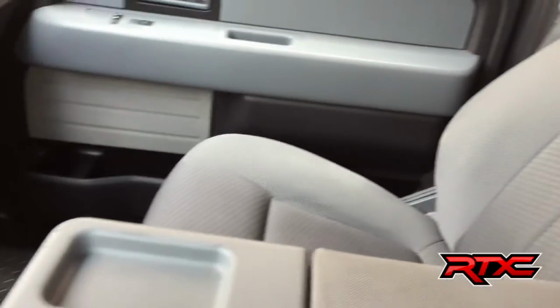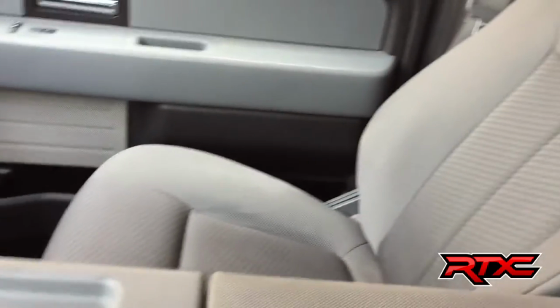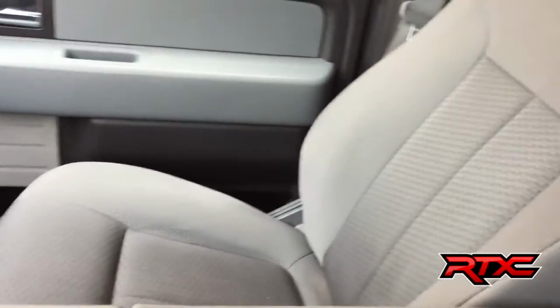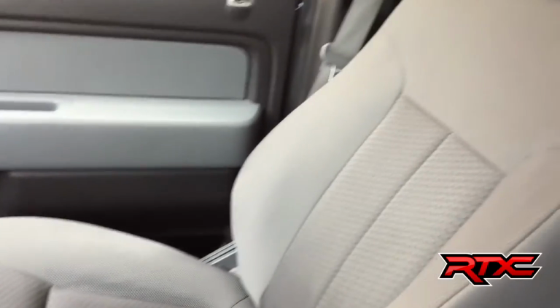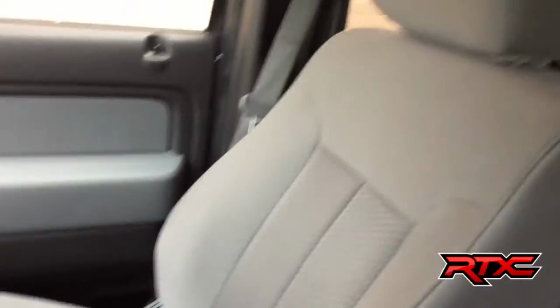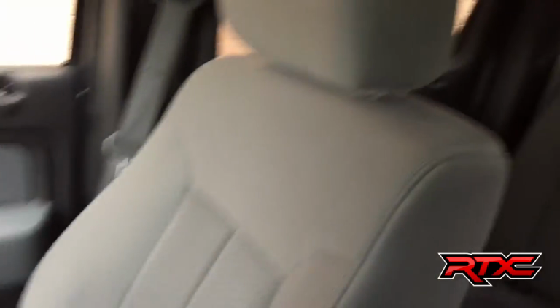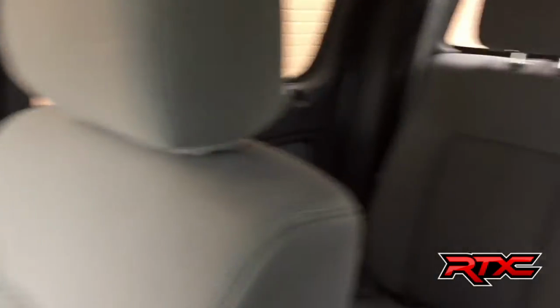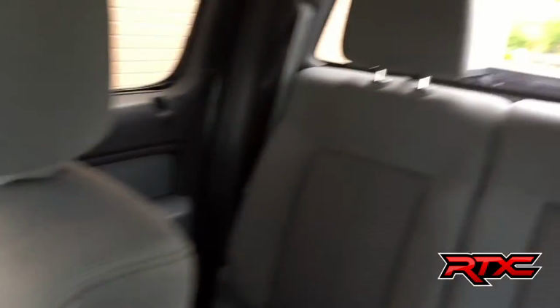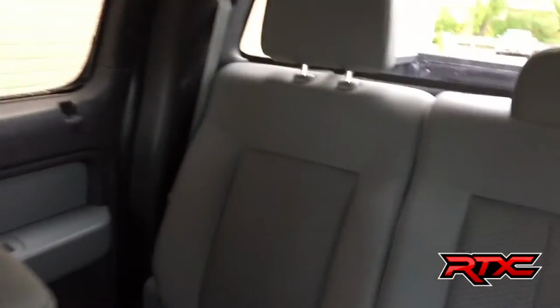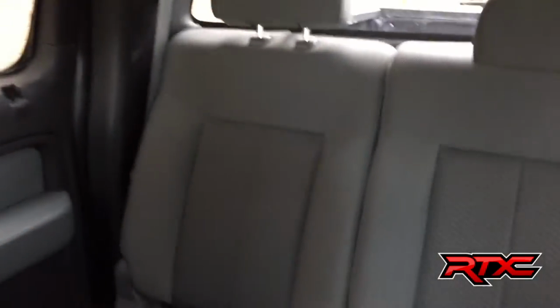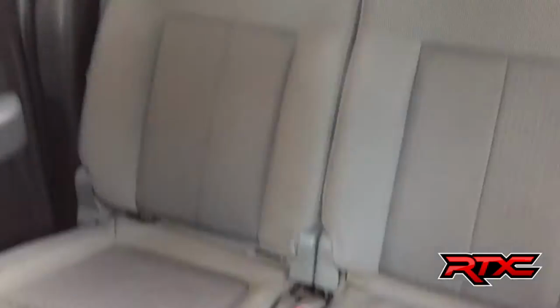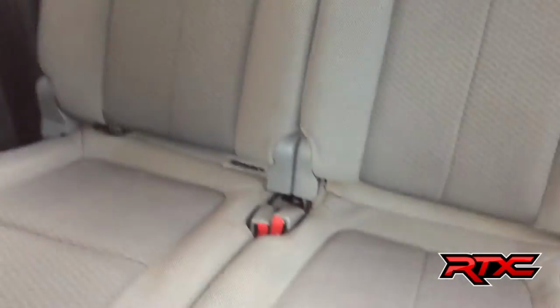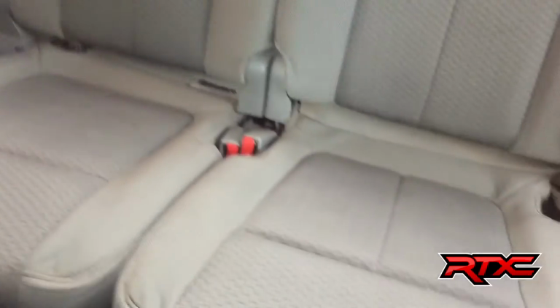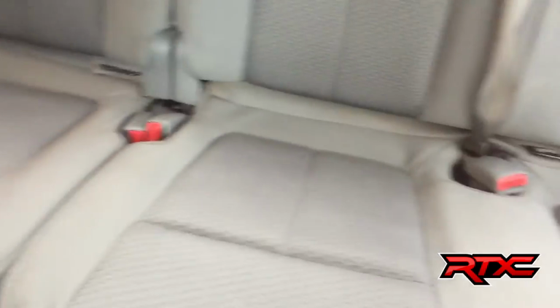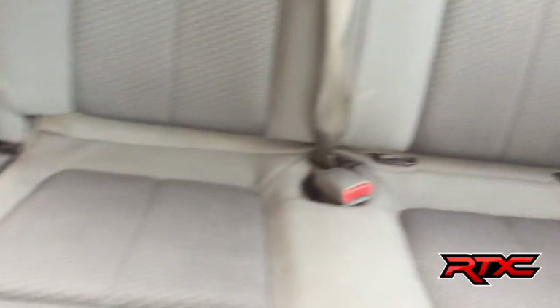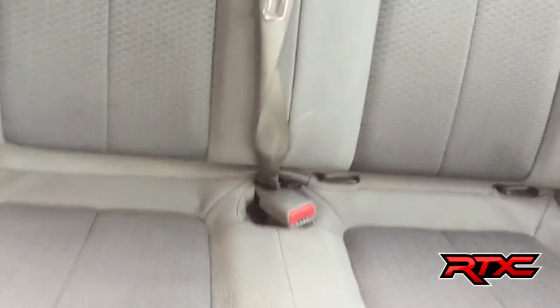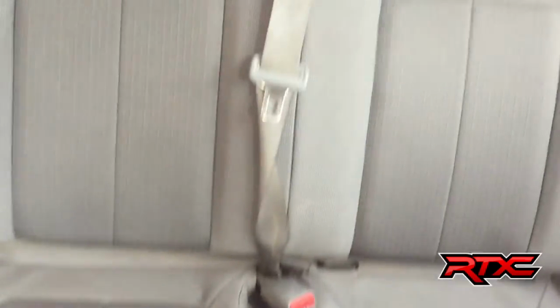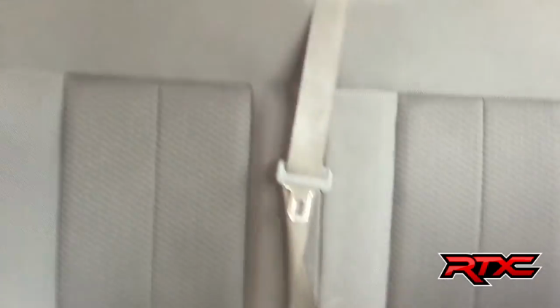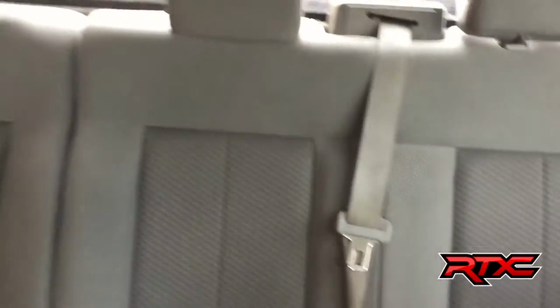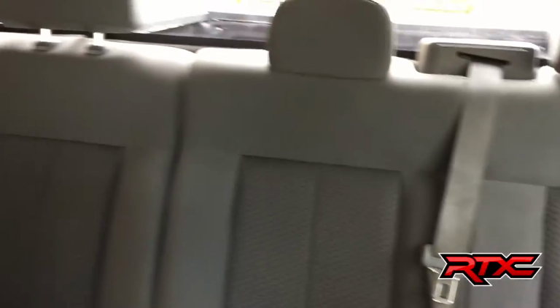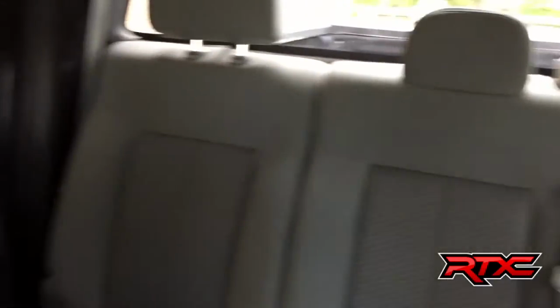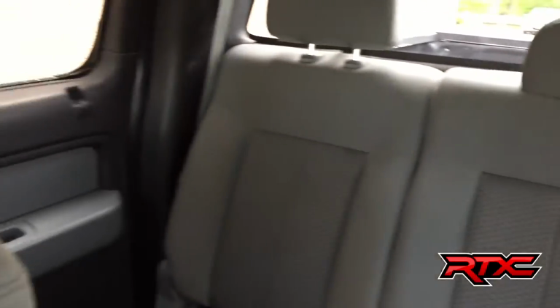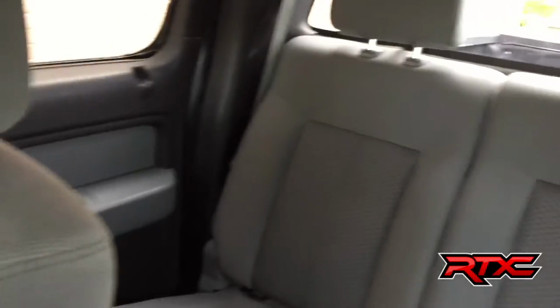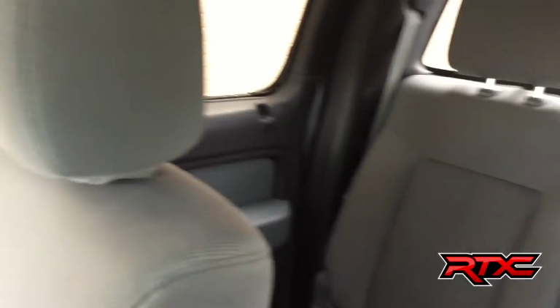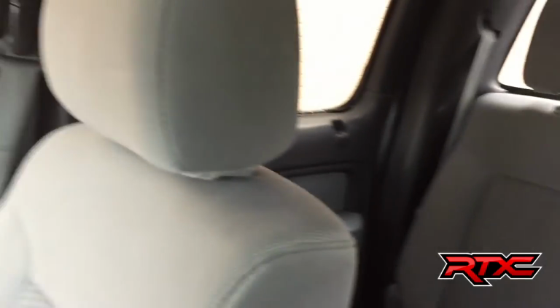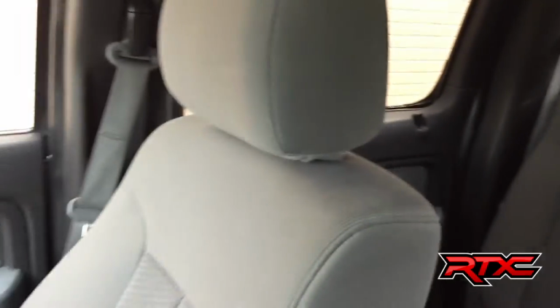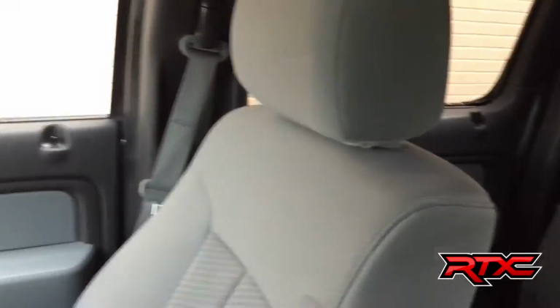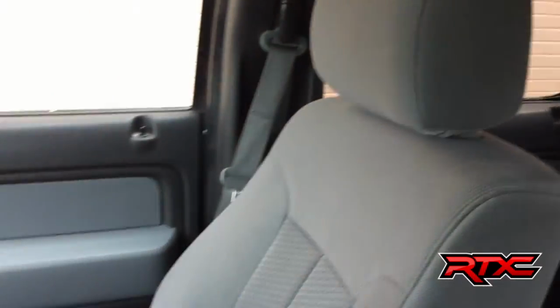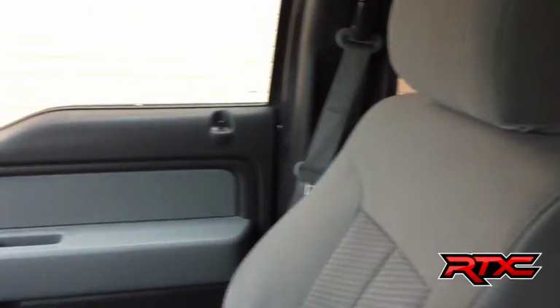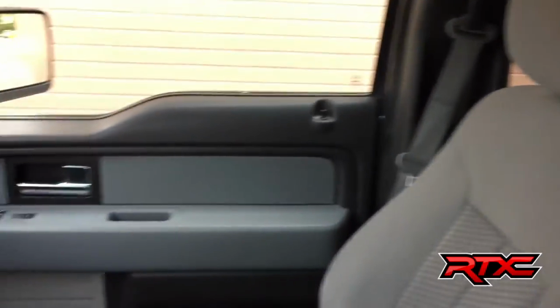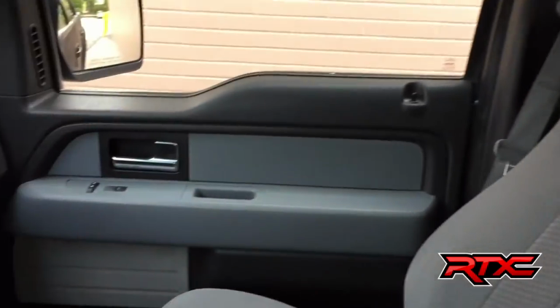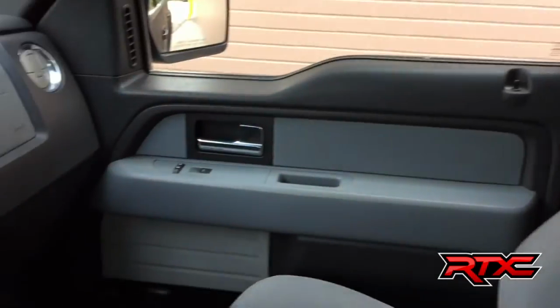There is vinyl flooring so it's super easy to clean. Passenger seat looks great, so does the back — good amount of room for all your passengers.